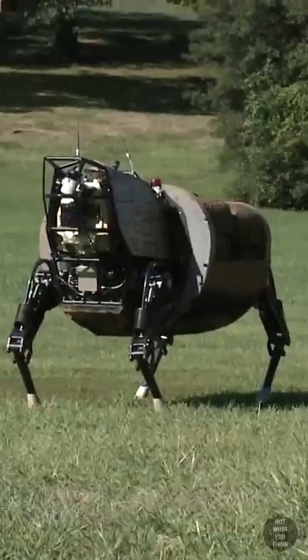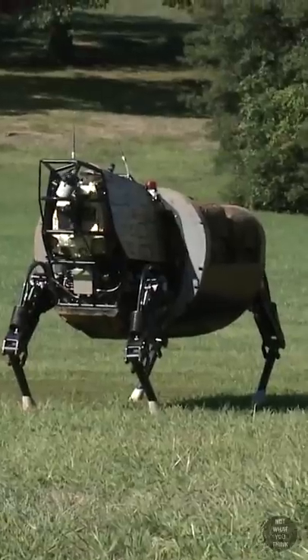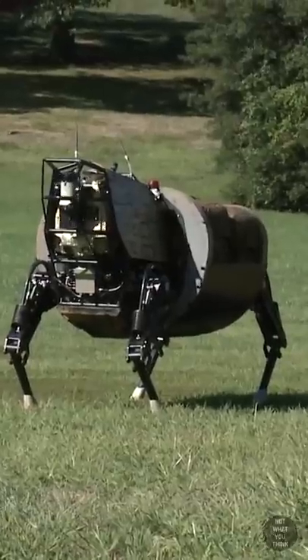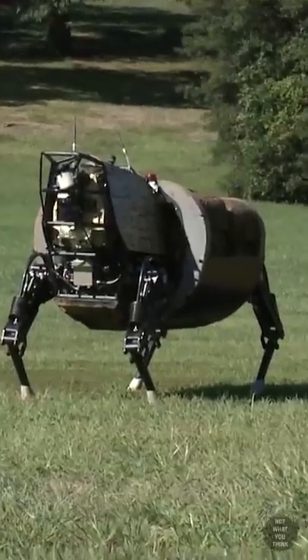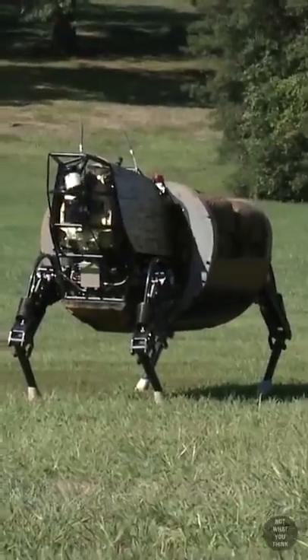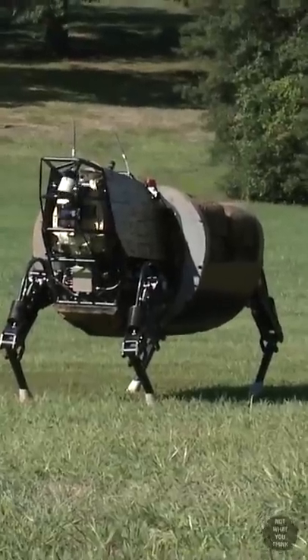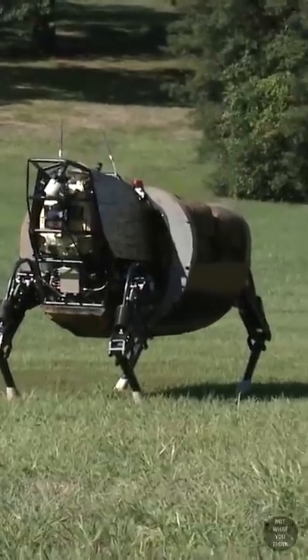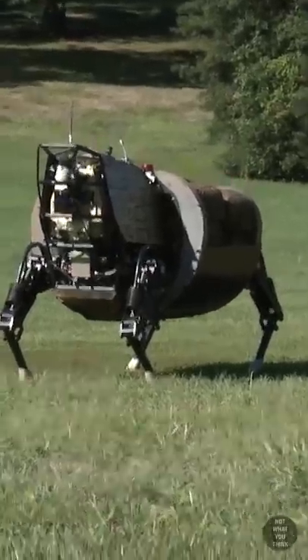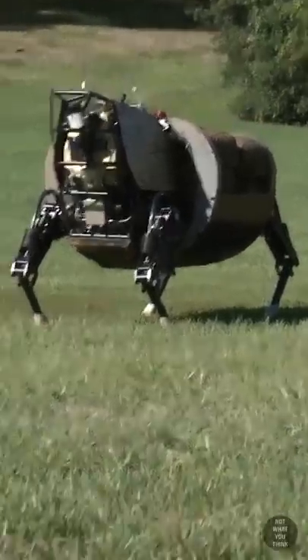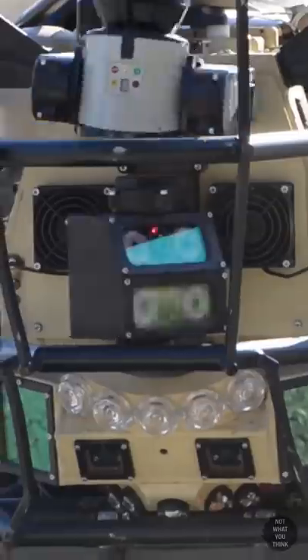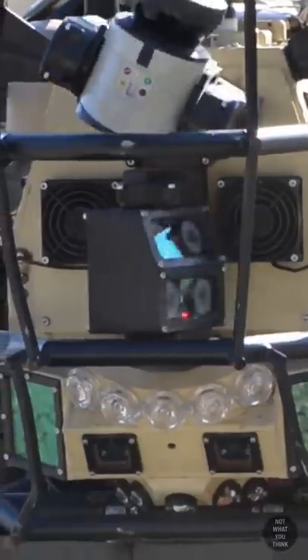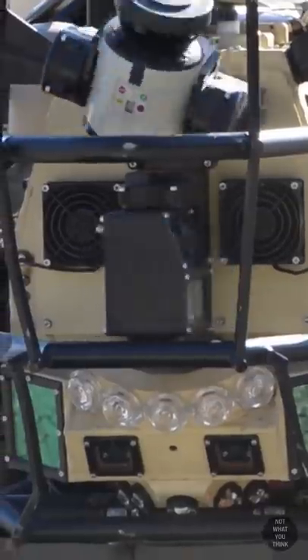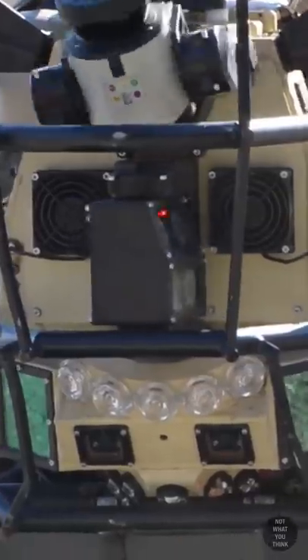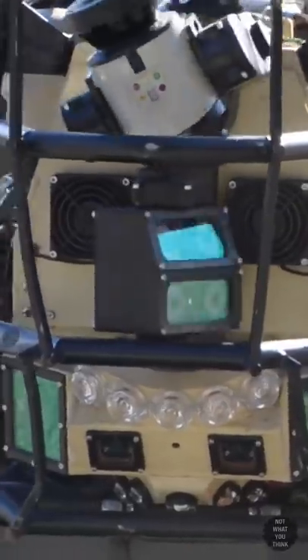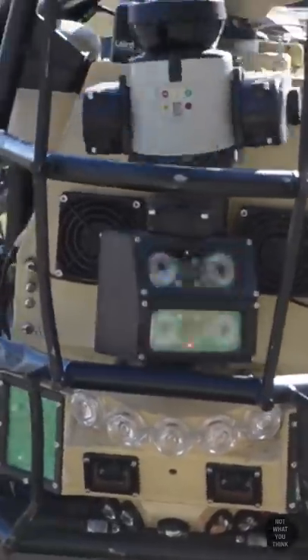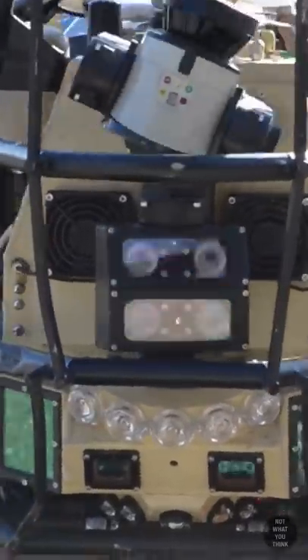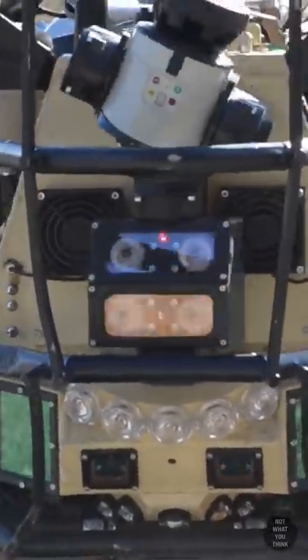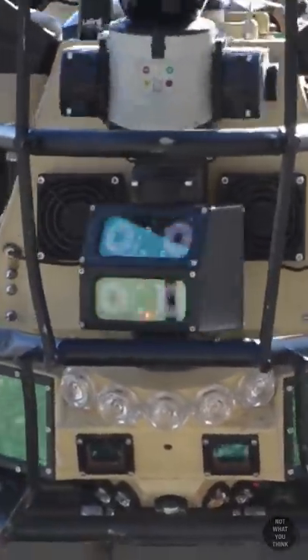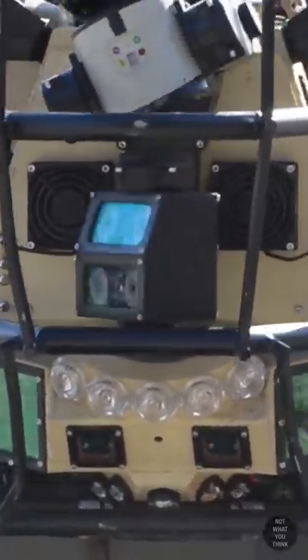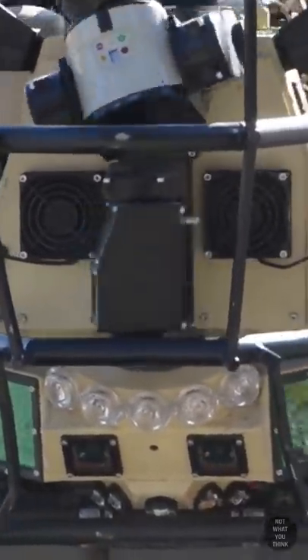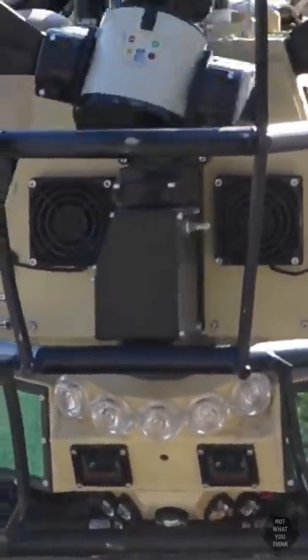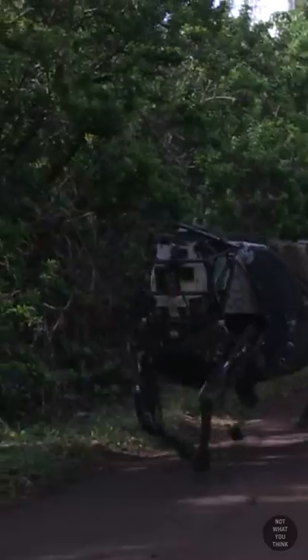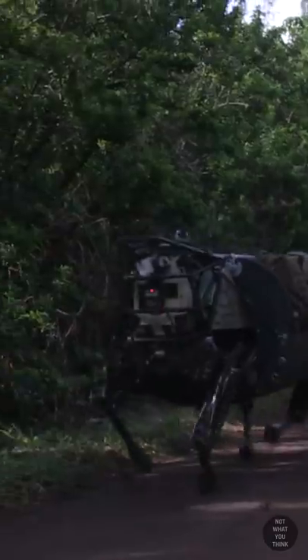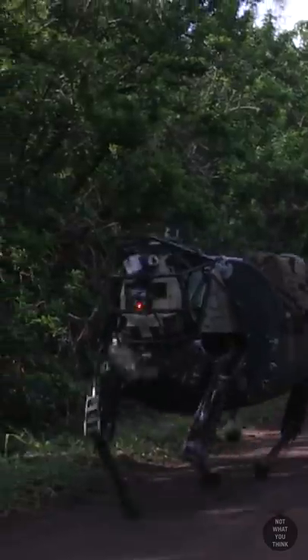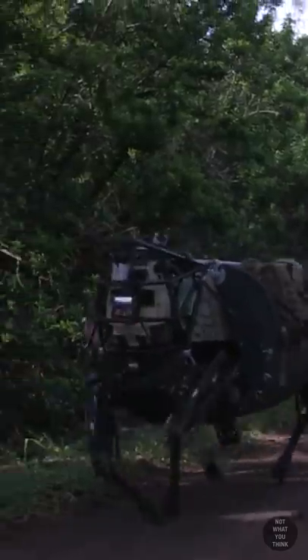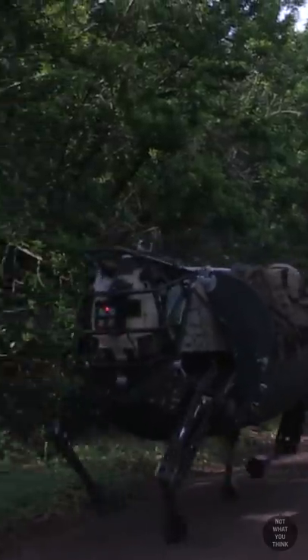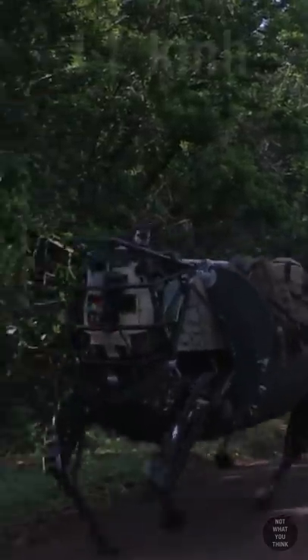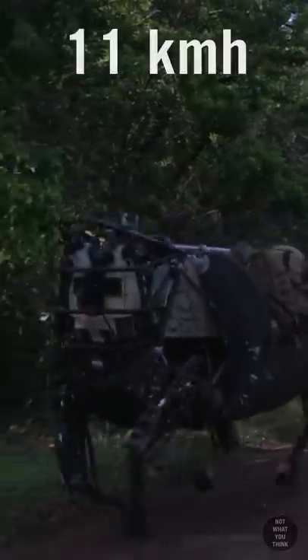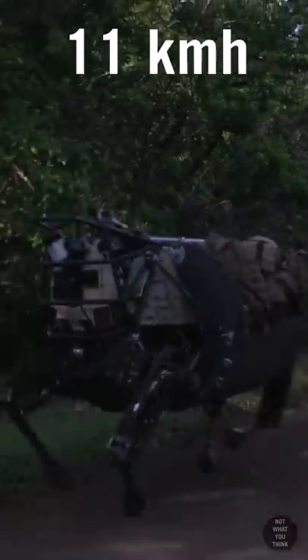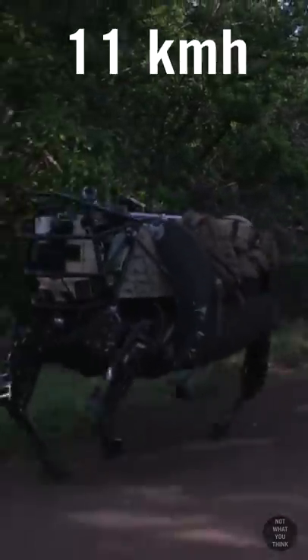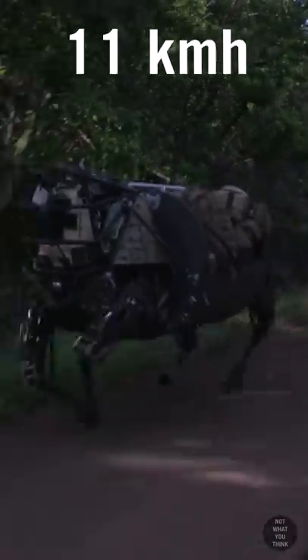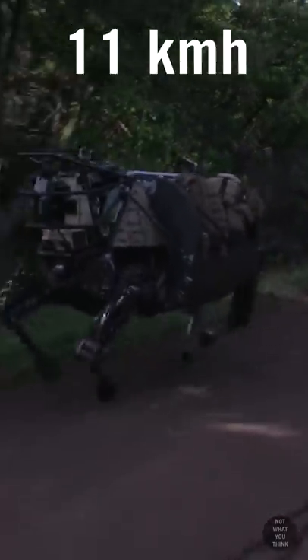LS3 is about the size of a horse, relies on stereo cameras and LiDAR, and has a top speed of 7 miles per hour.